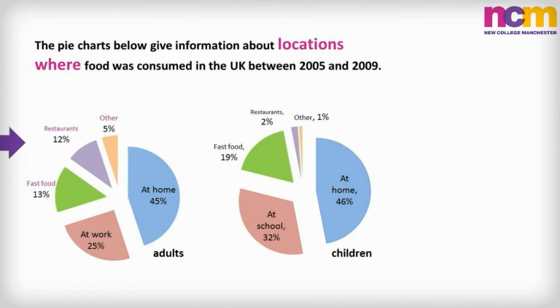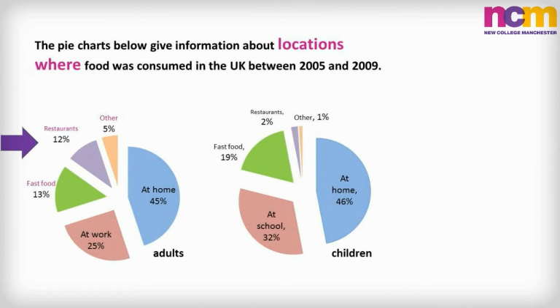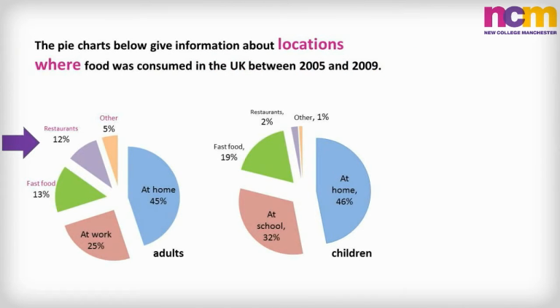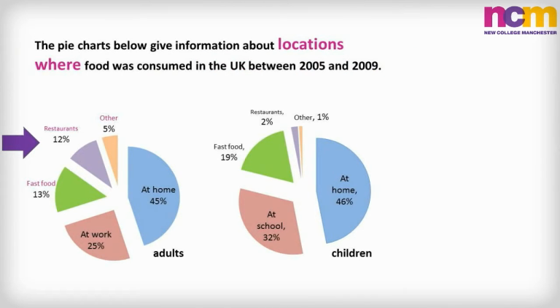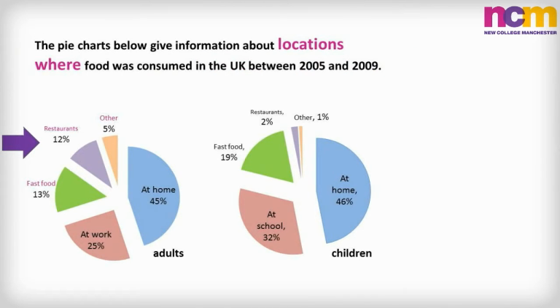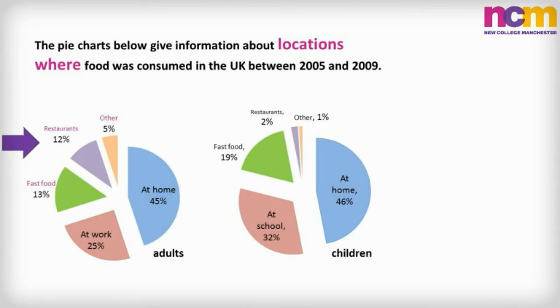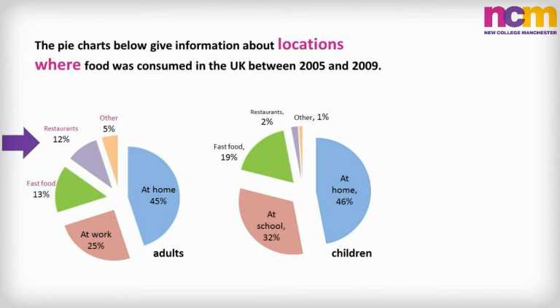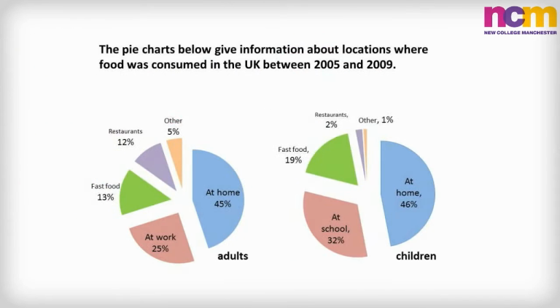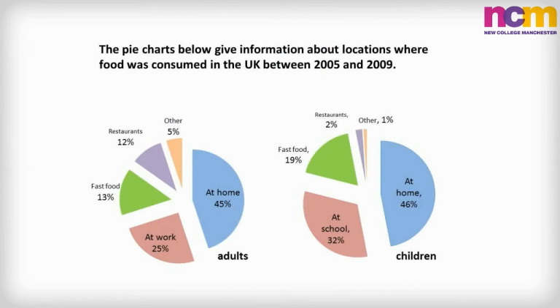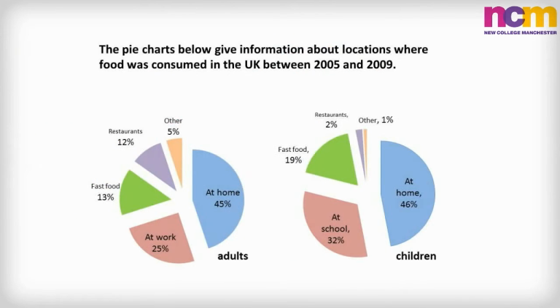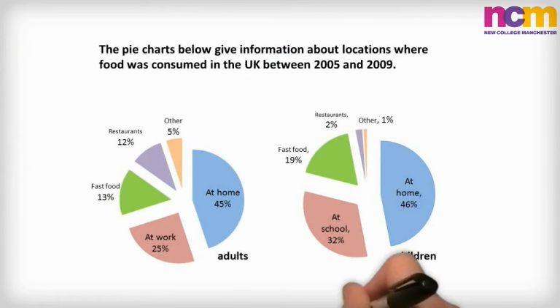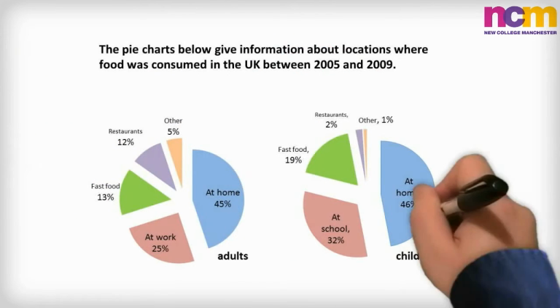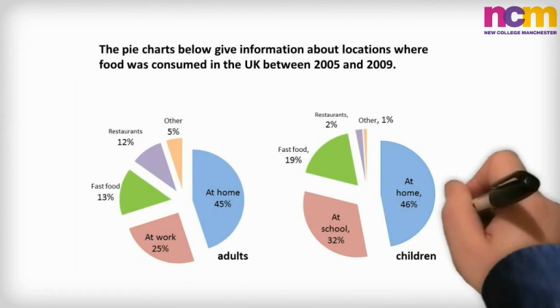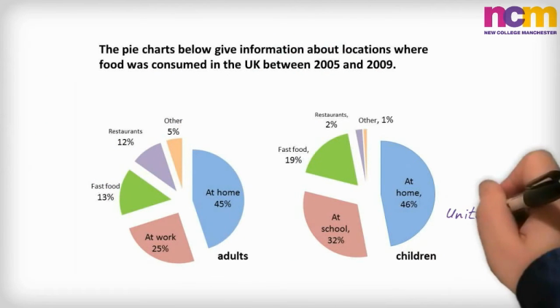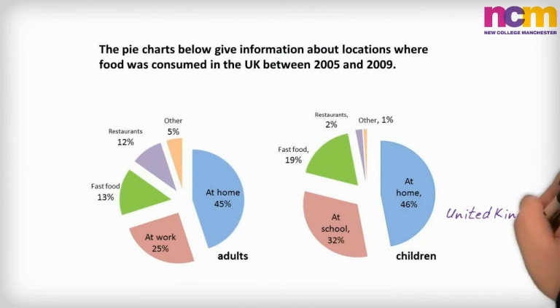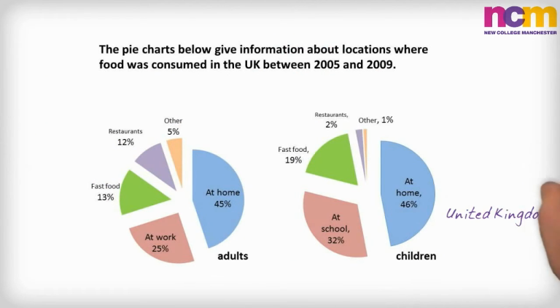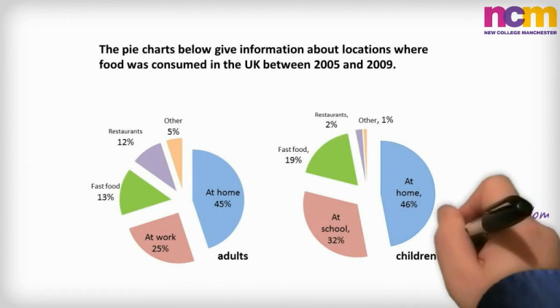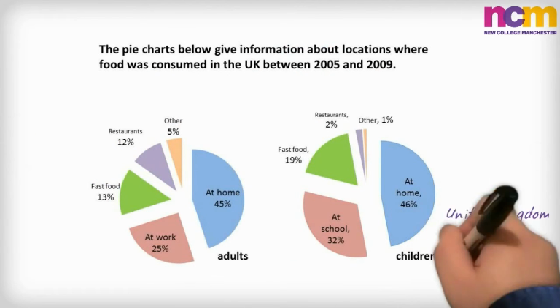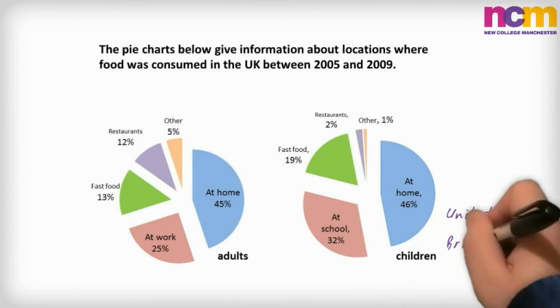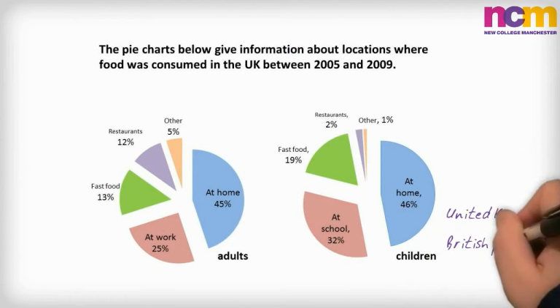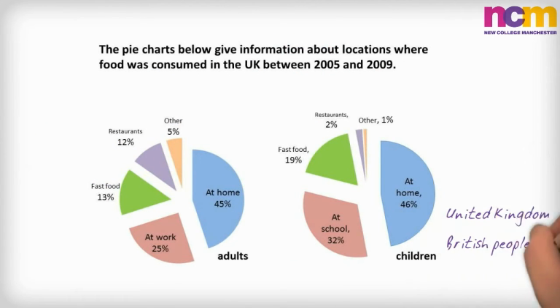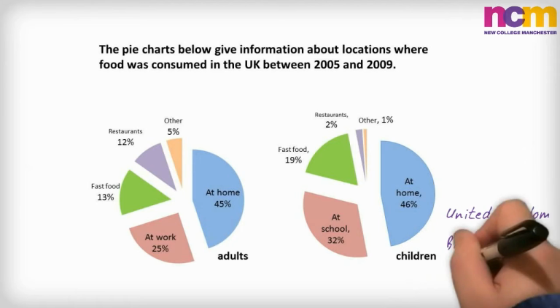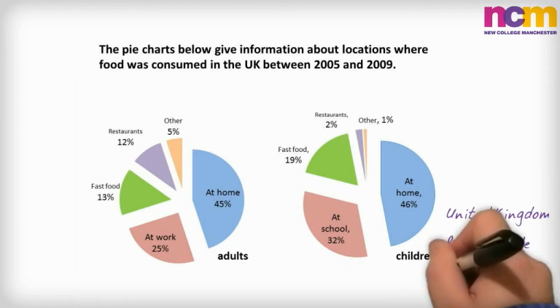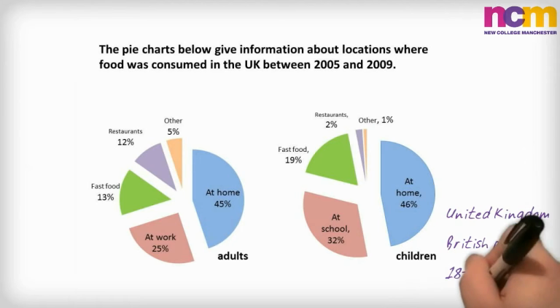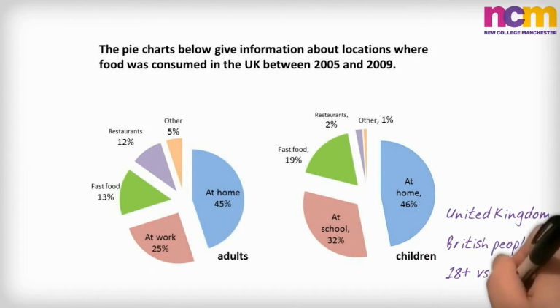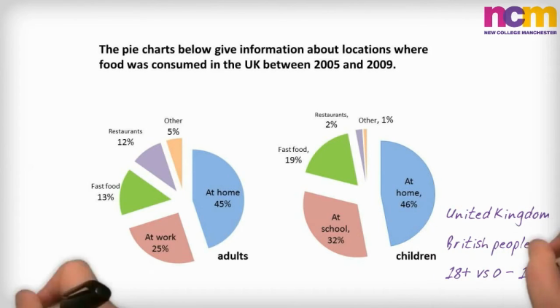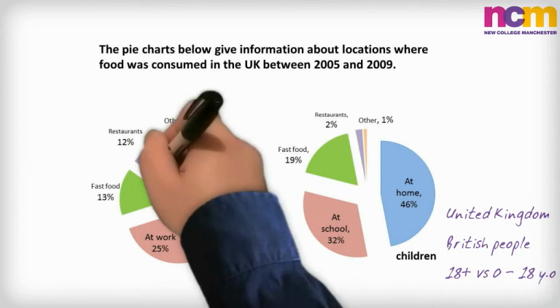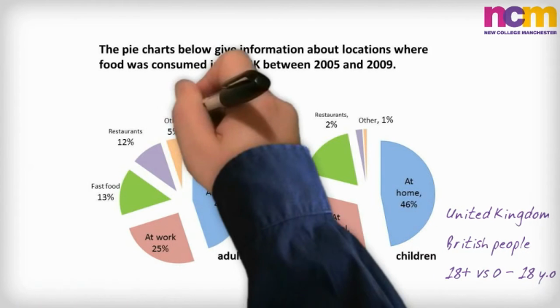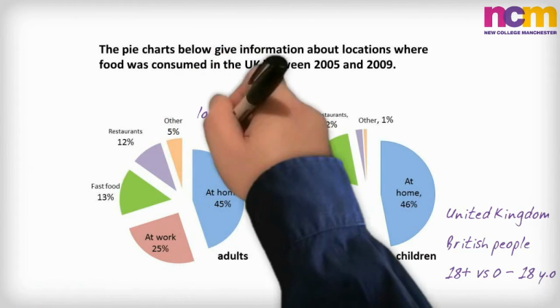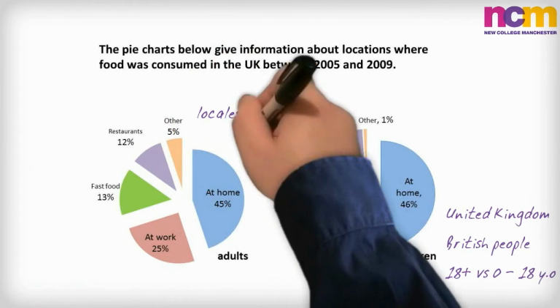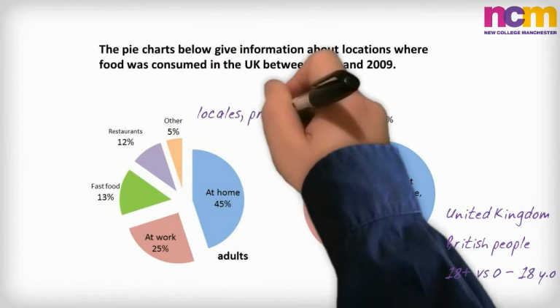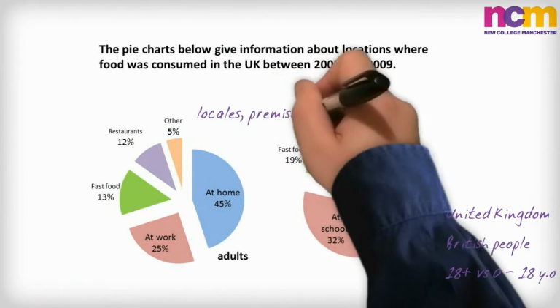The next thing to do is to brainstorm alternative vocabulary for the words provided in the prompt.